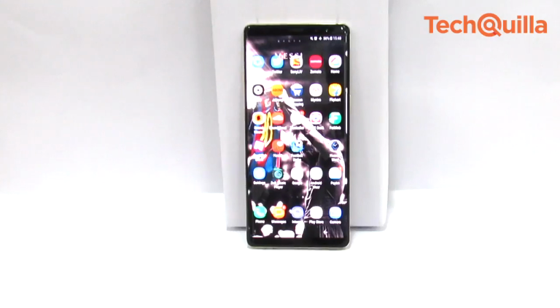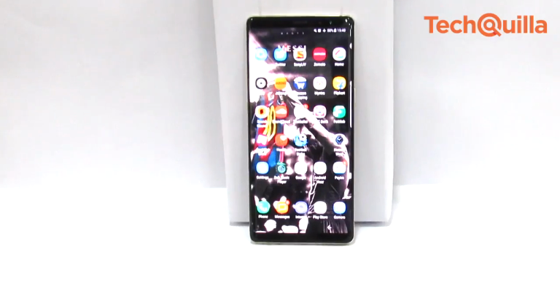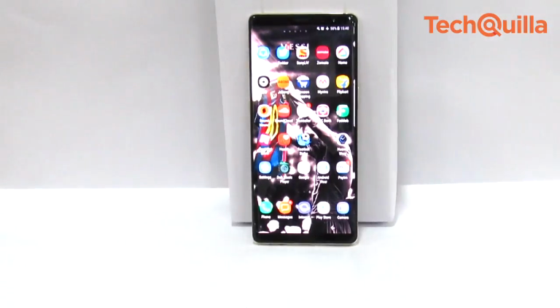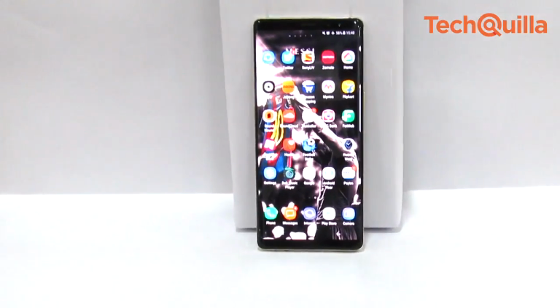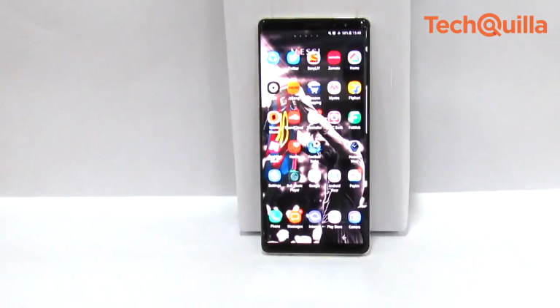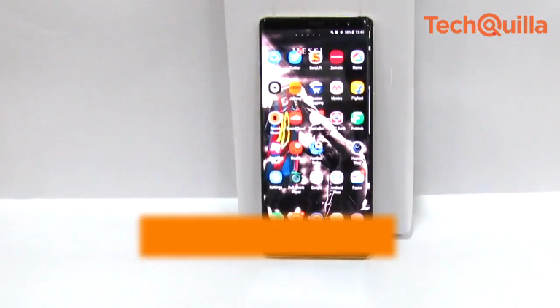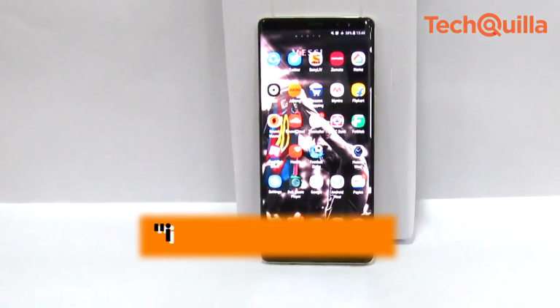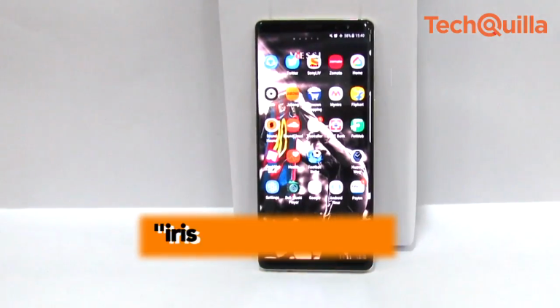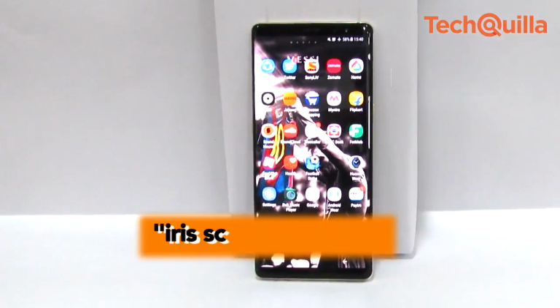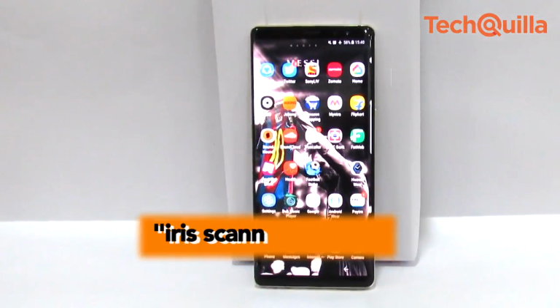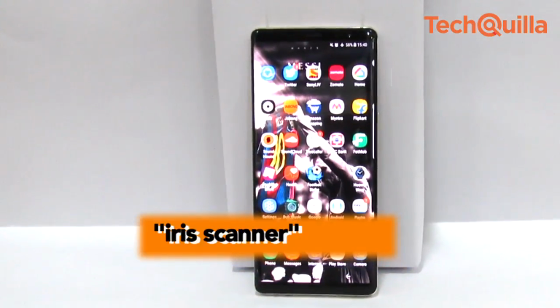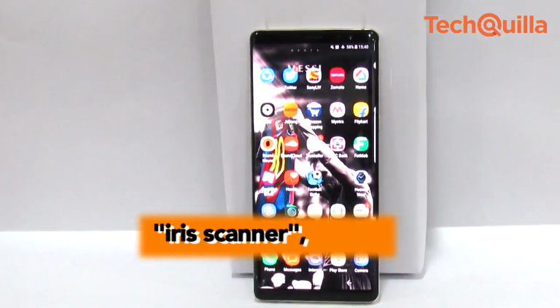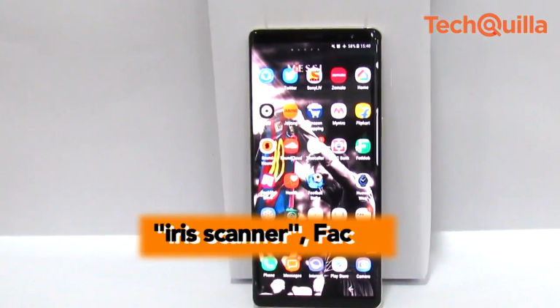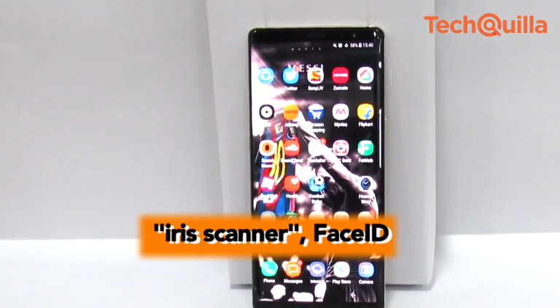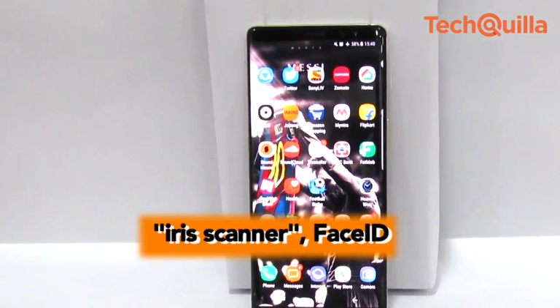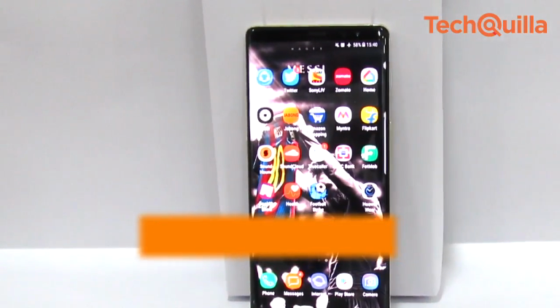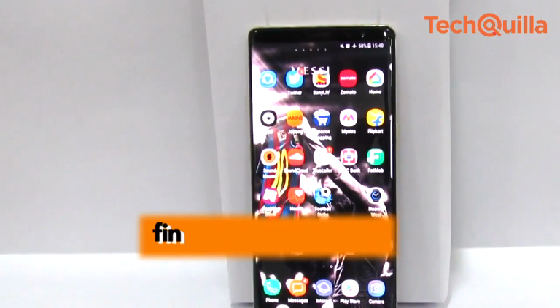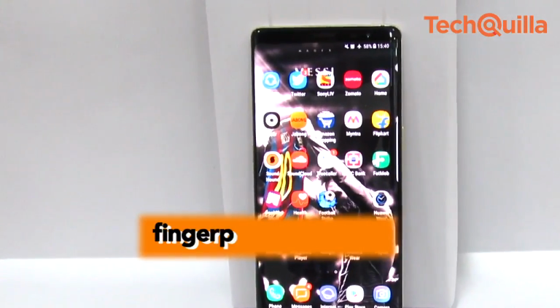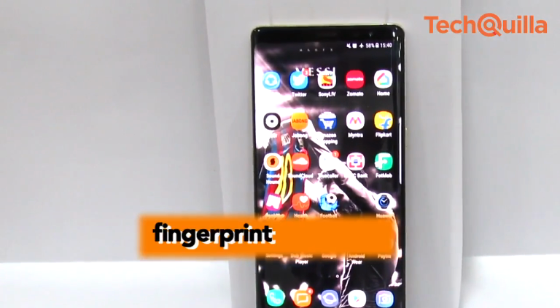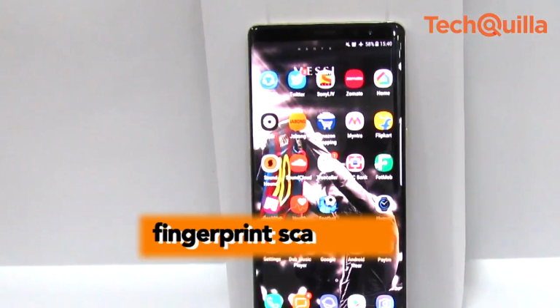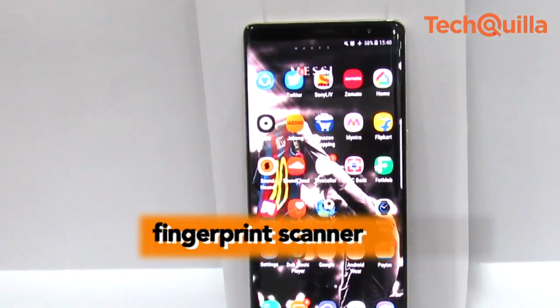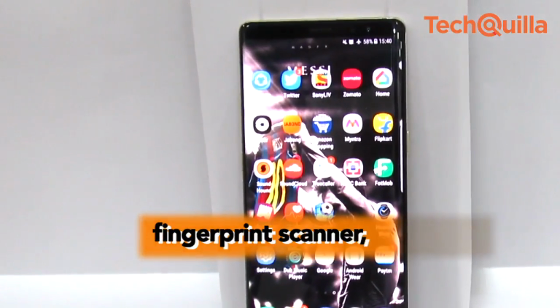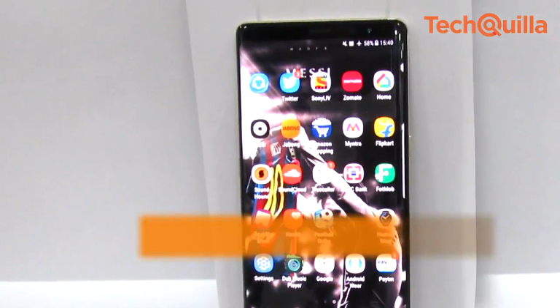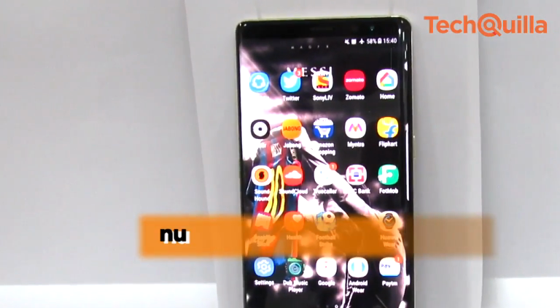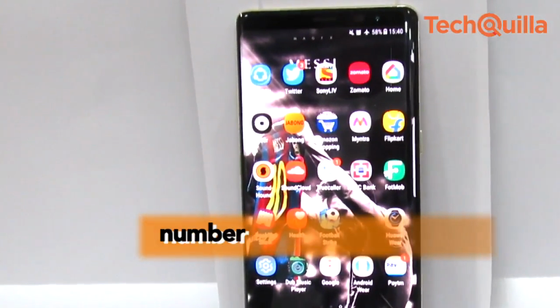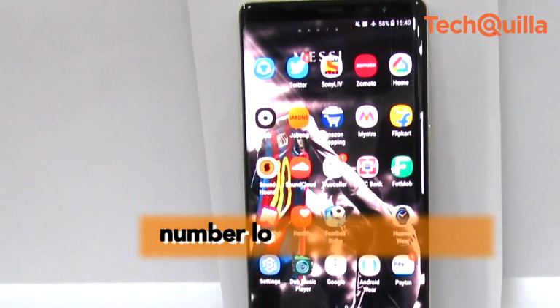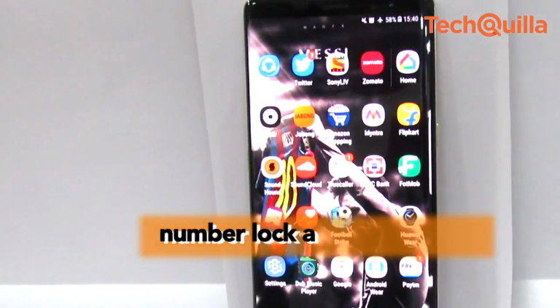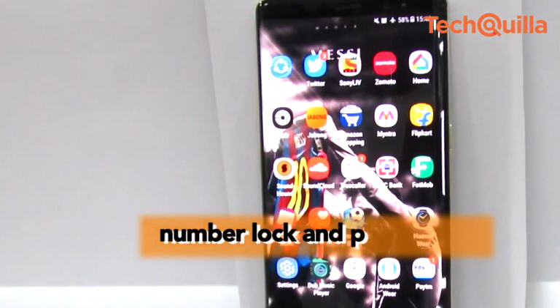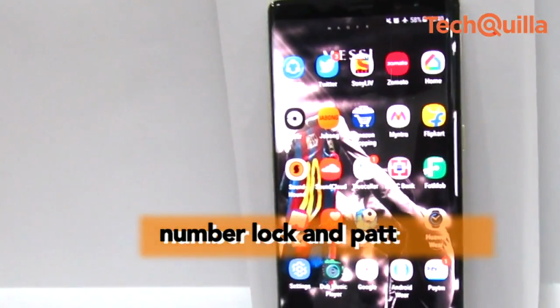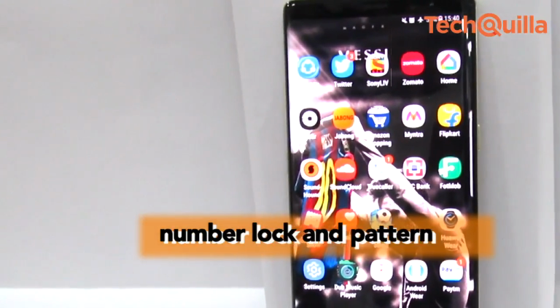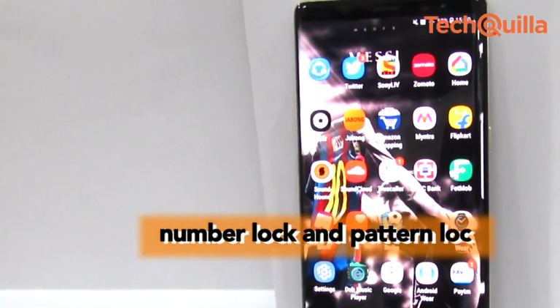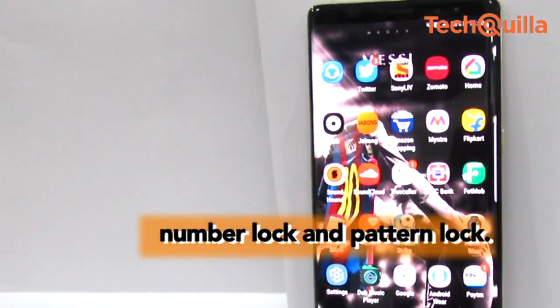Note 8 comes with iris scanner, face ID, fingerprint scanner, number lock, and pattern lock.